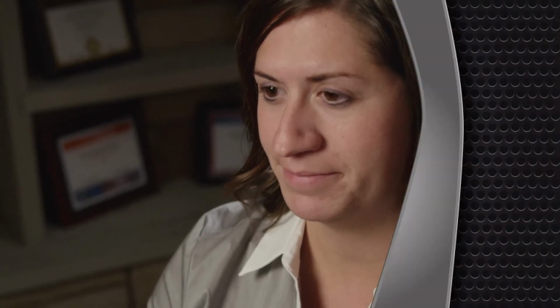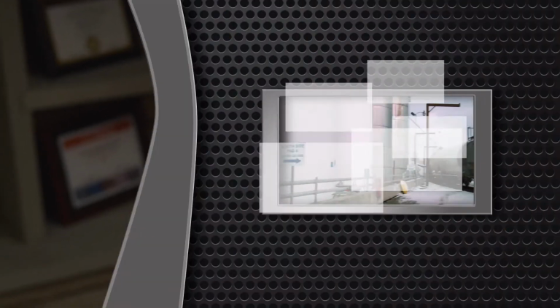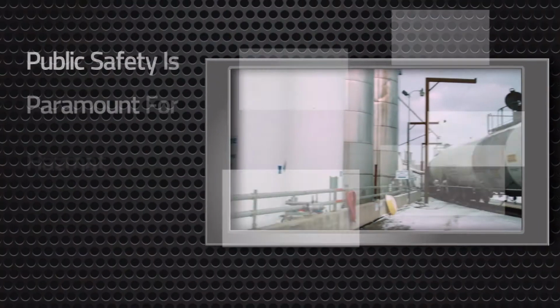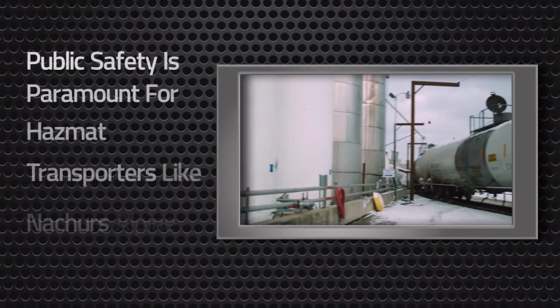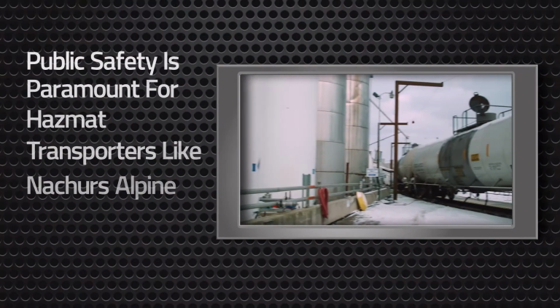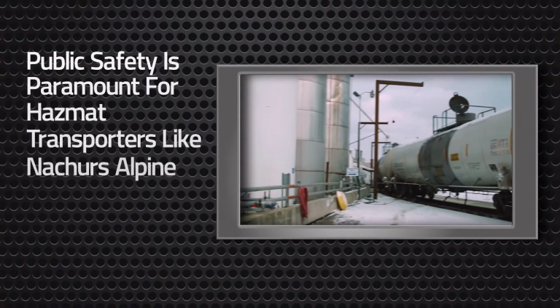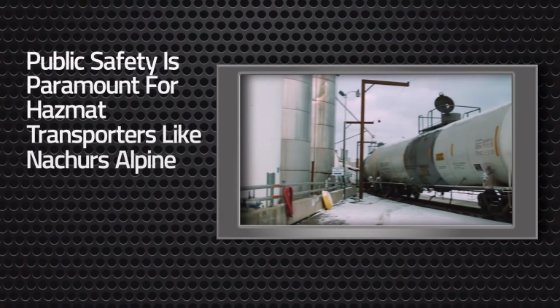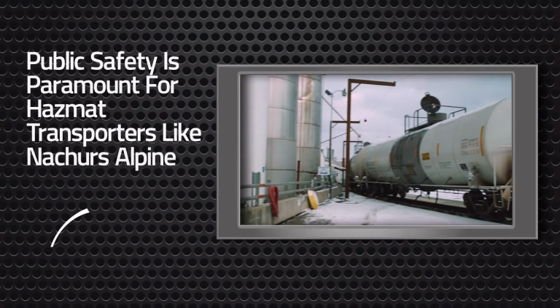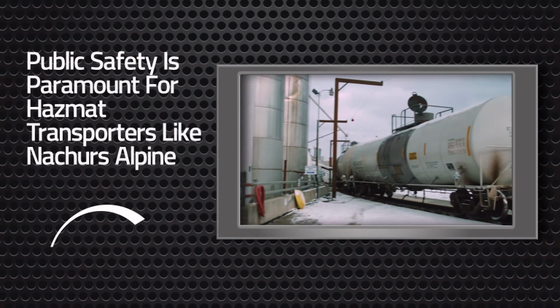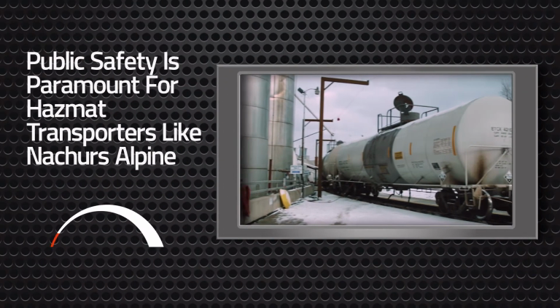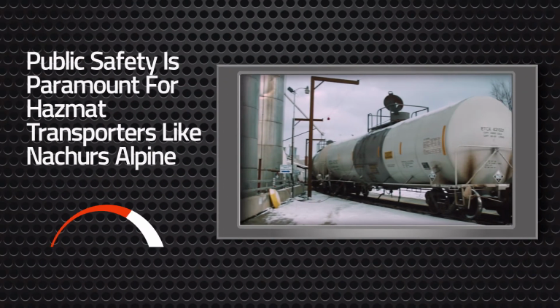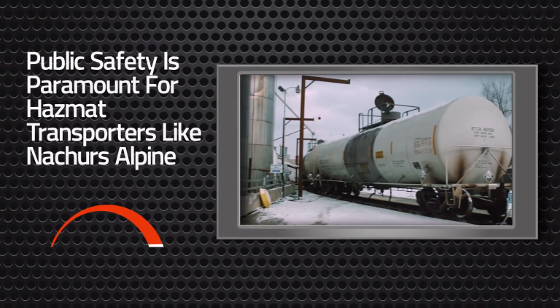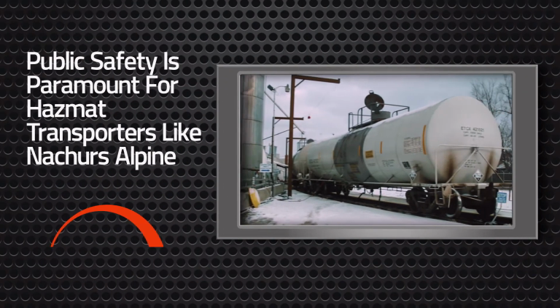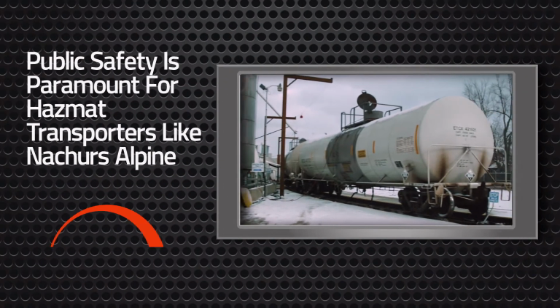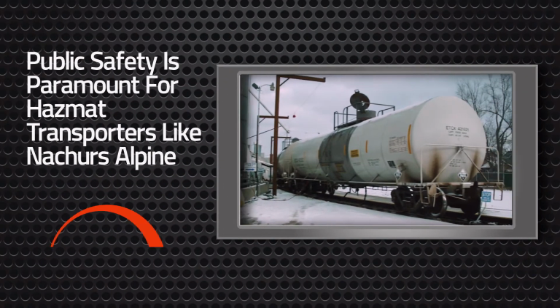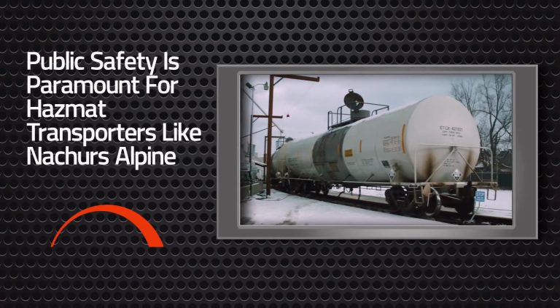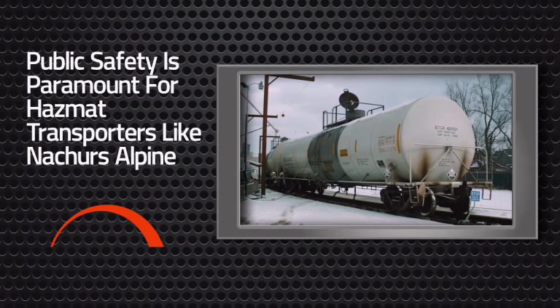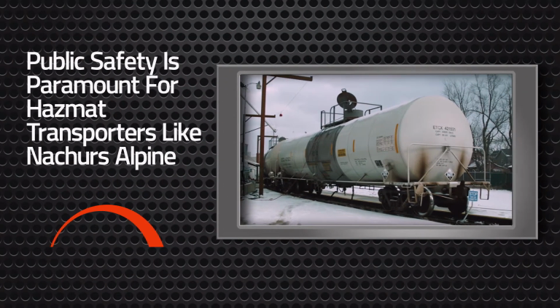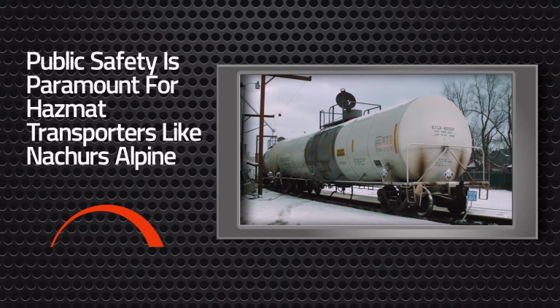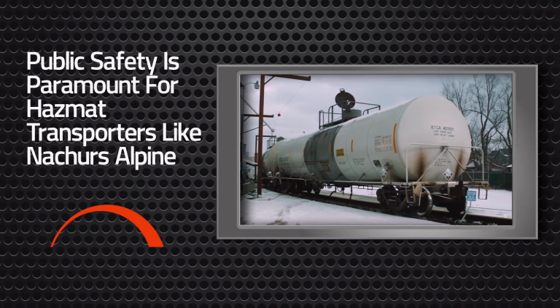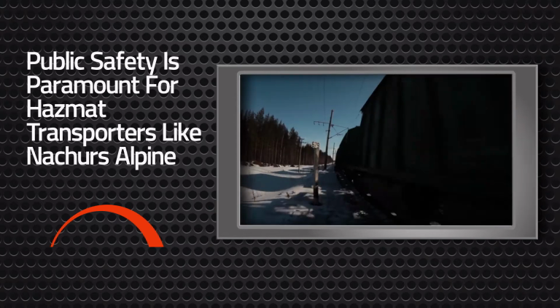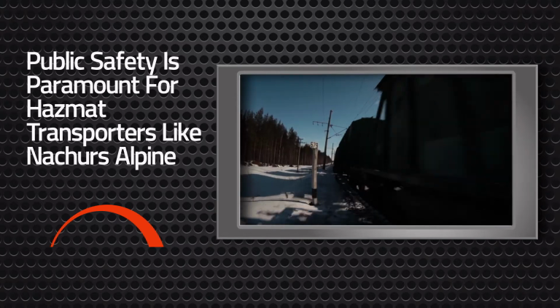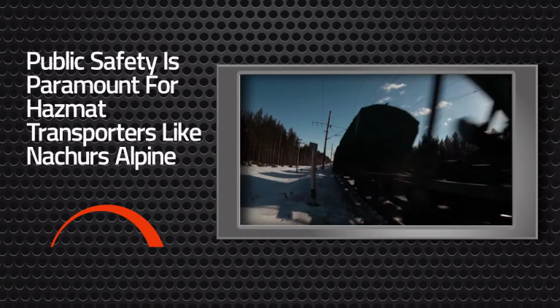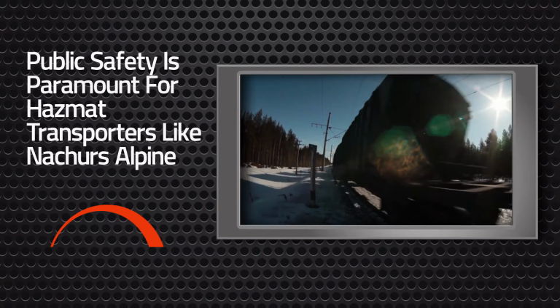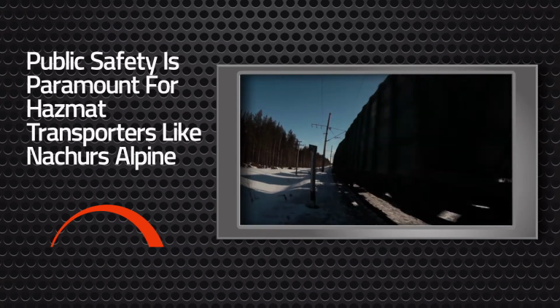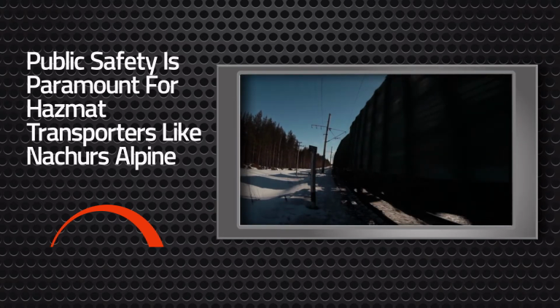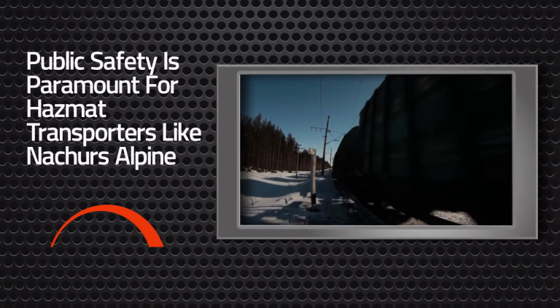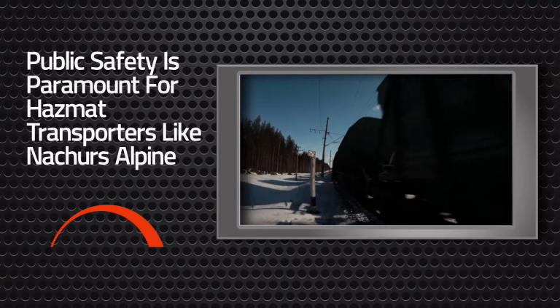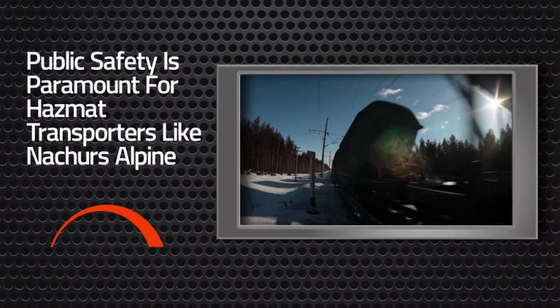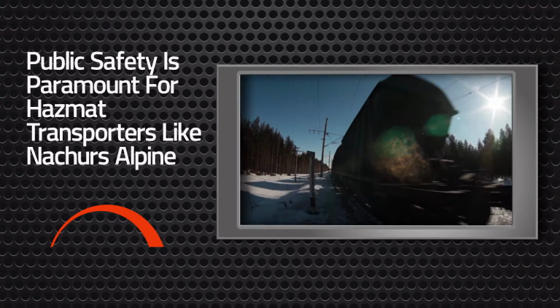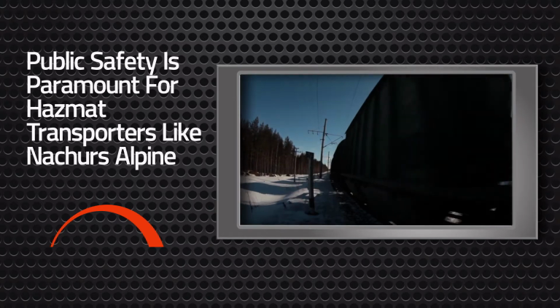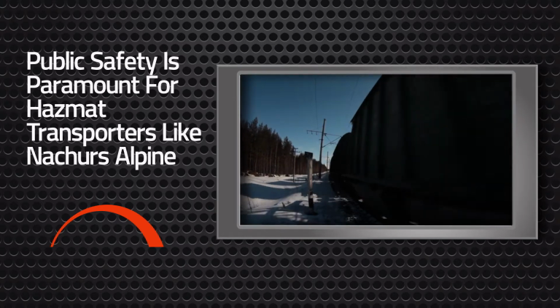When you transport hazardous material, you want to make sure that the public is safe.